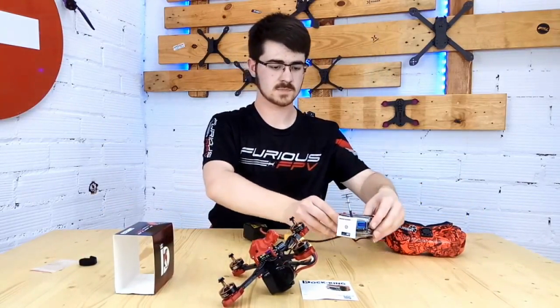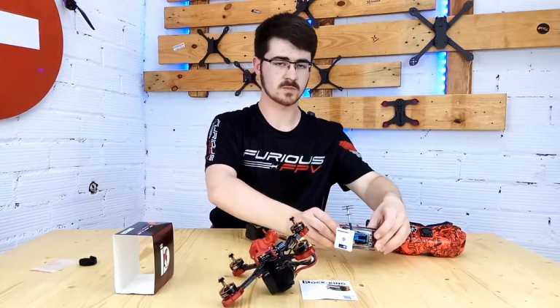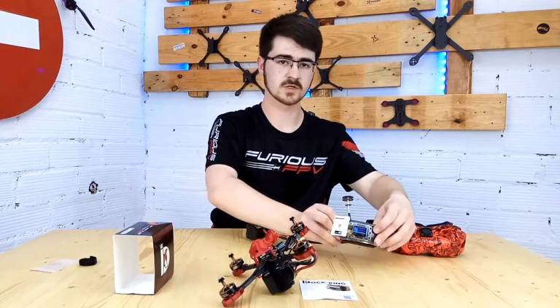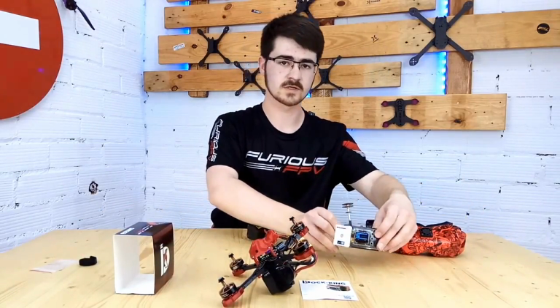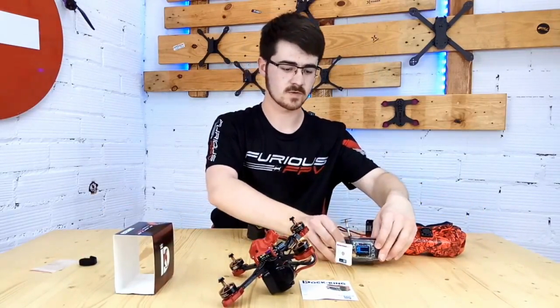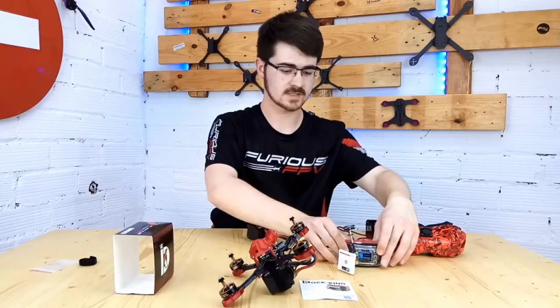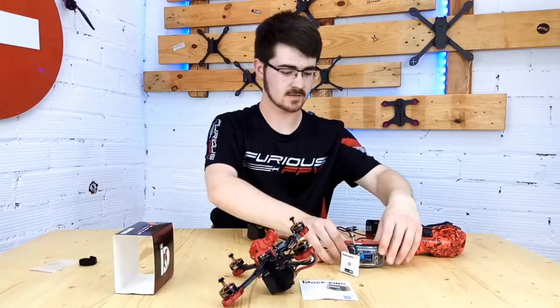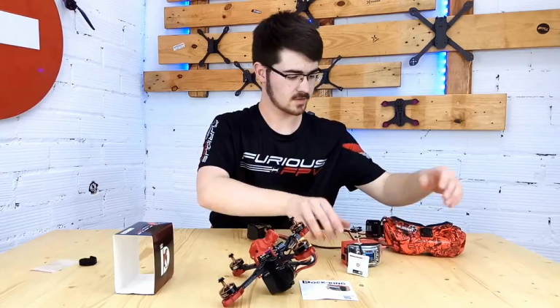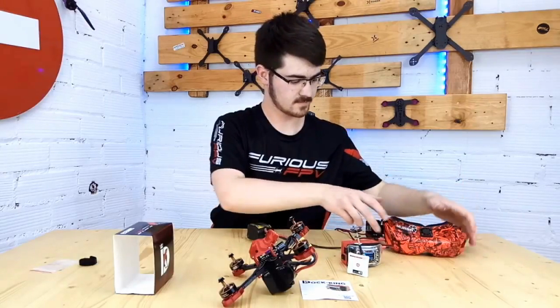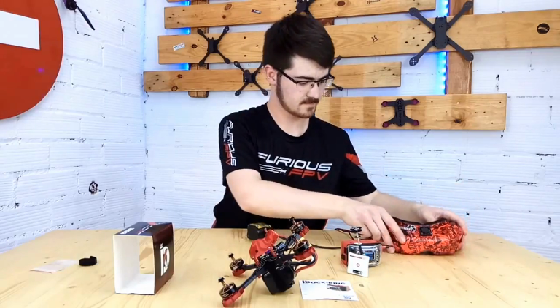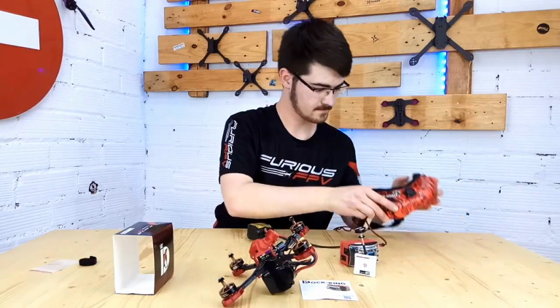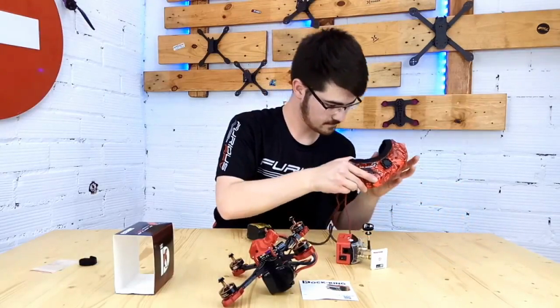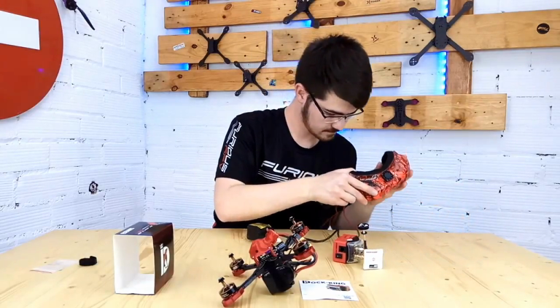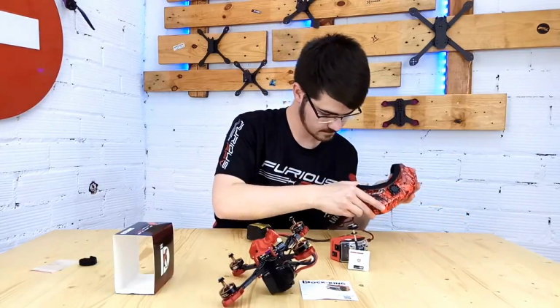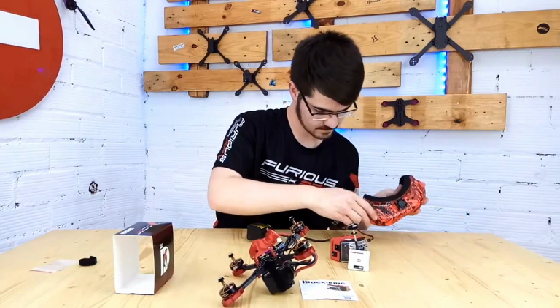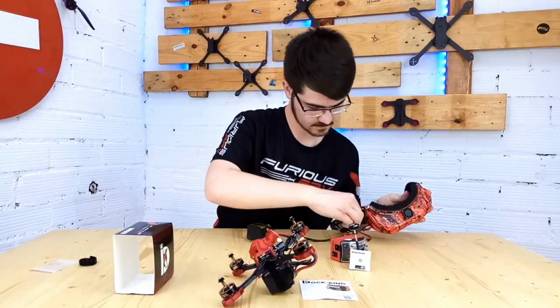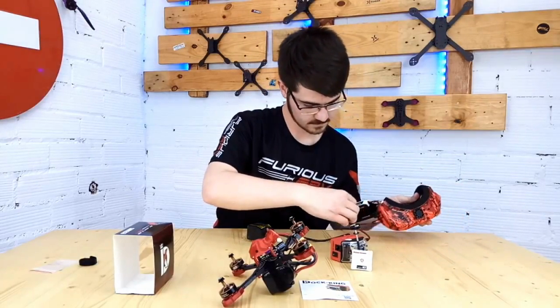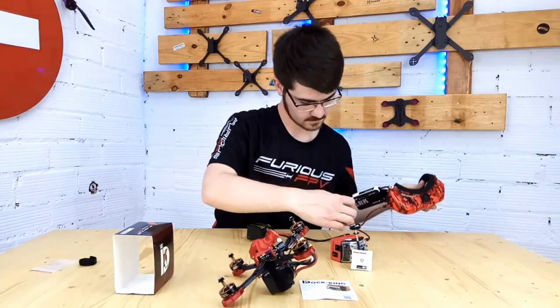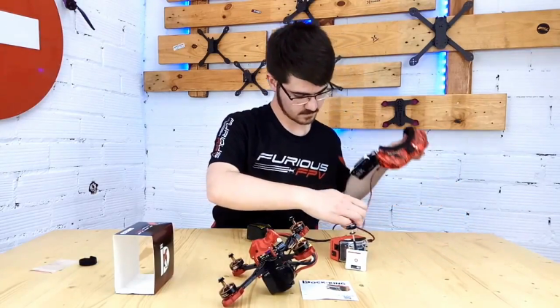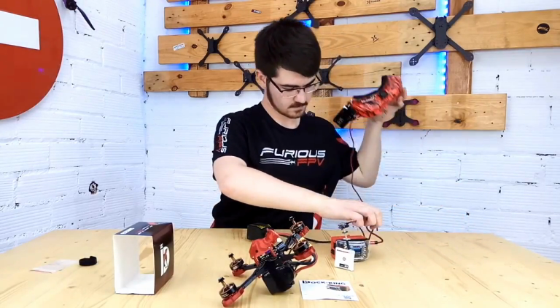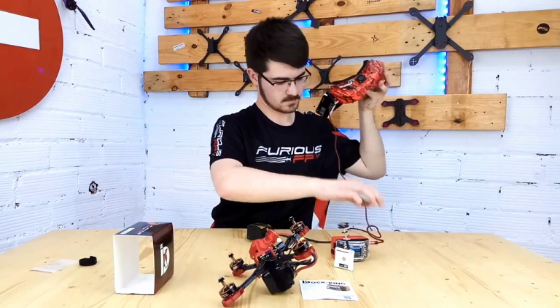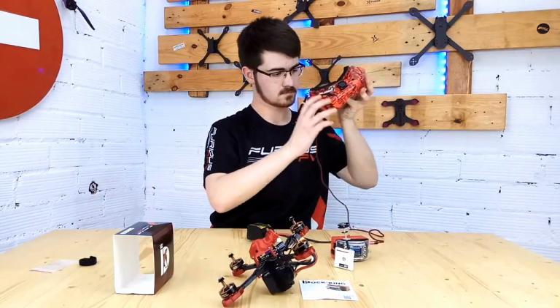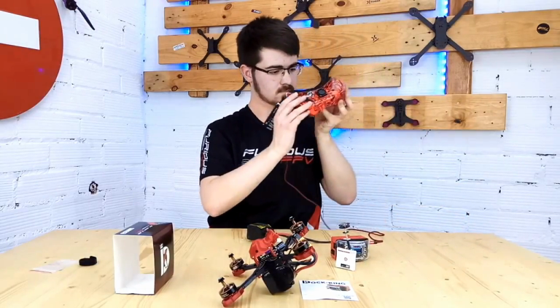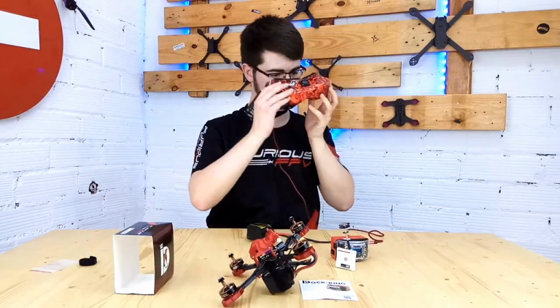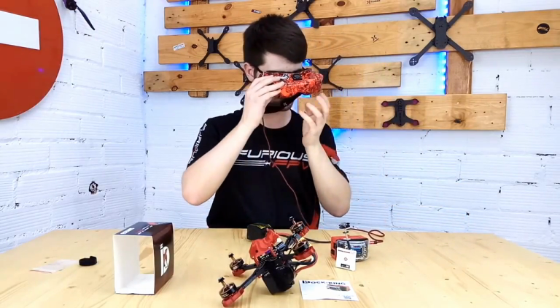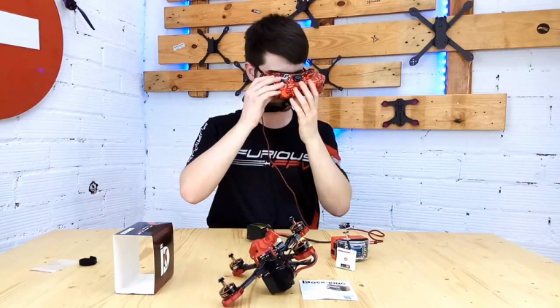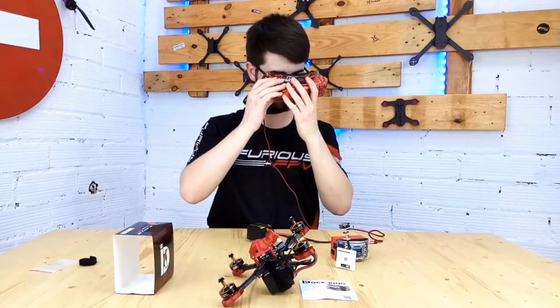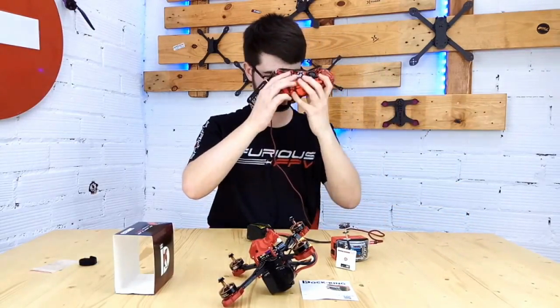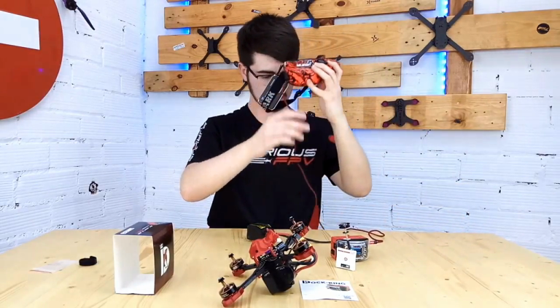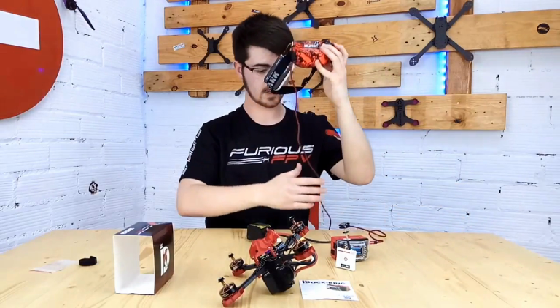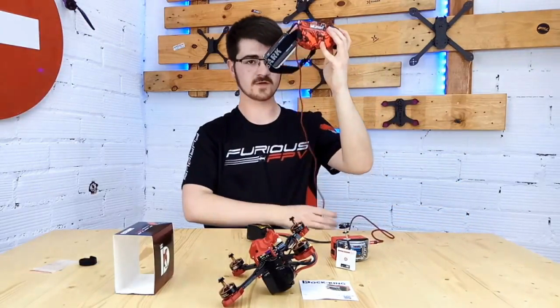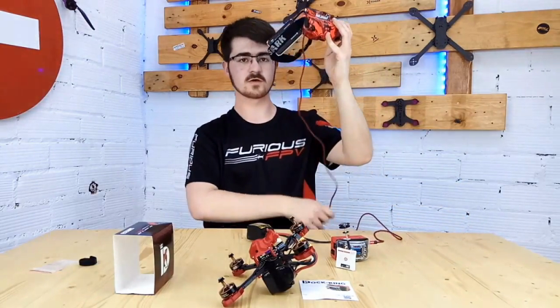So we put the right channel on, and we have video.